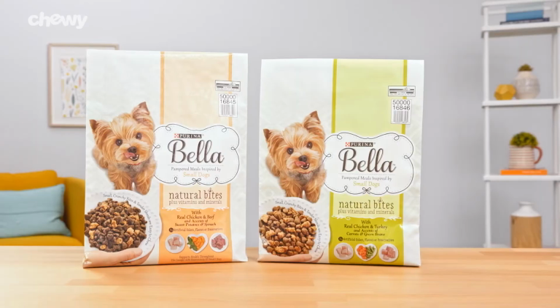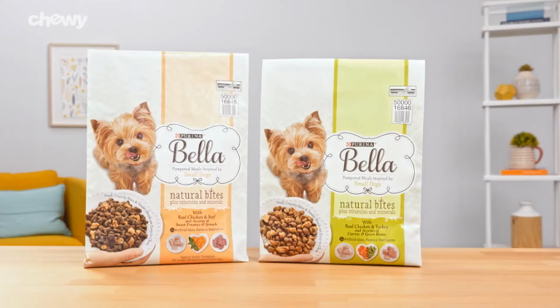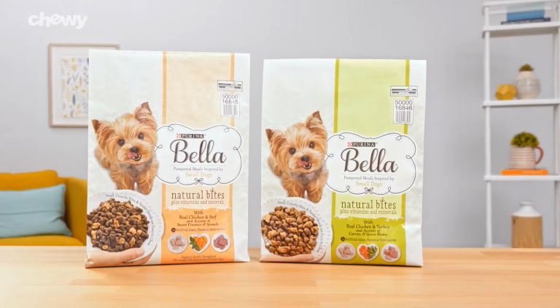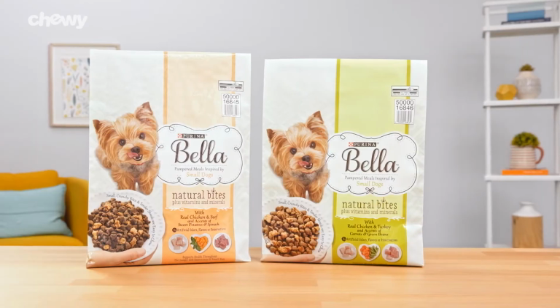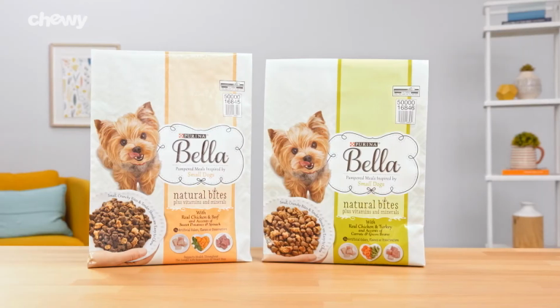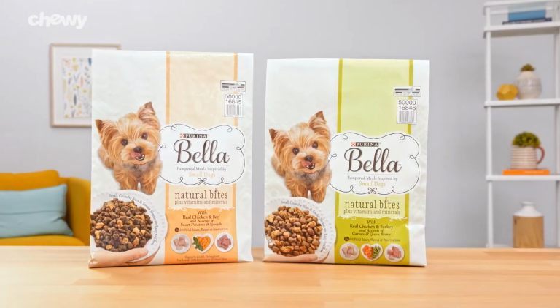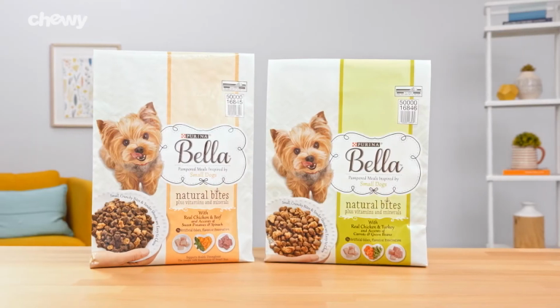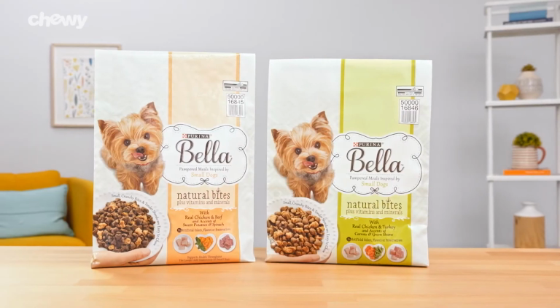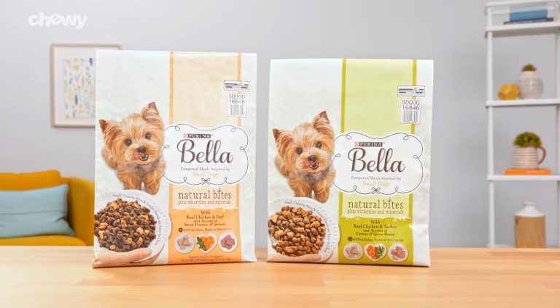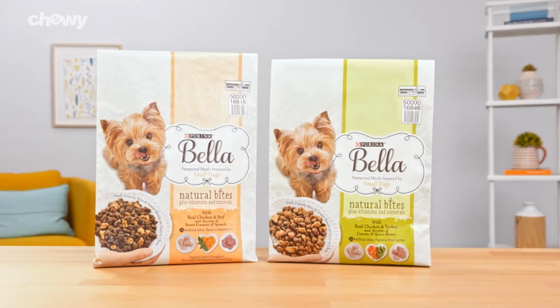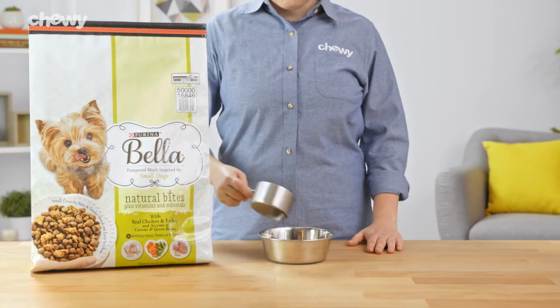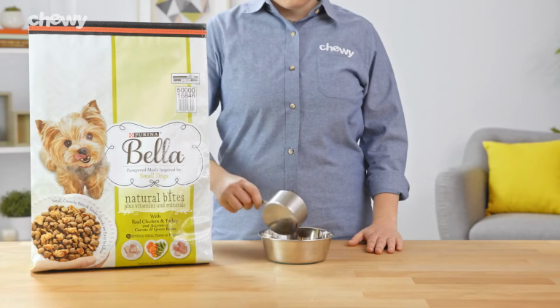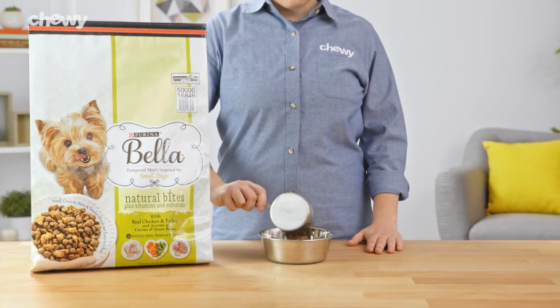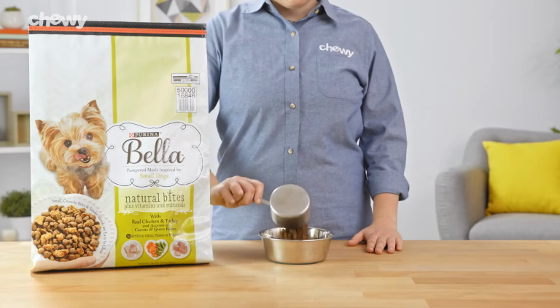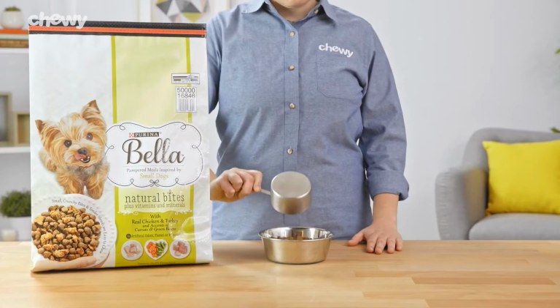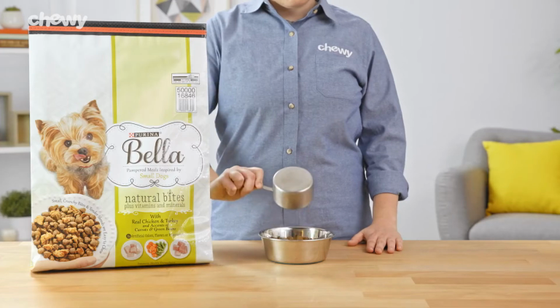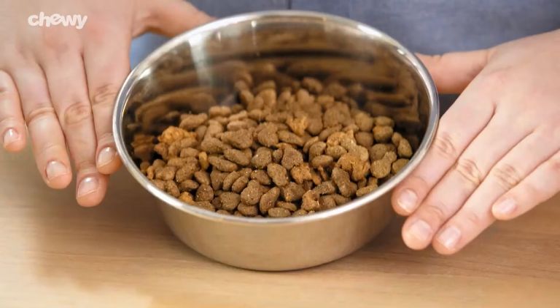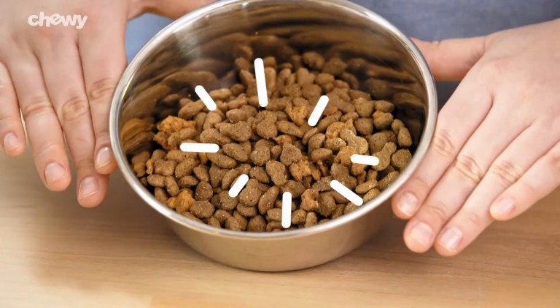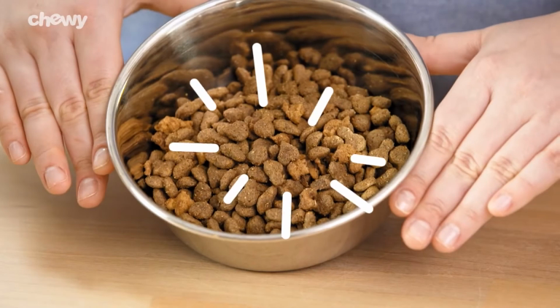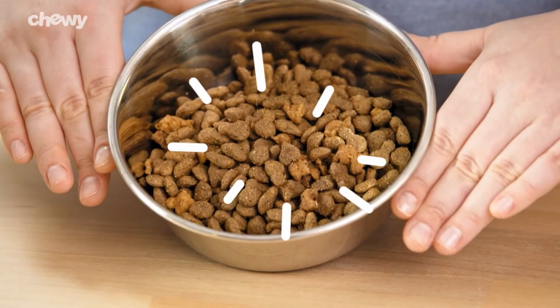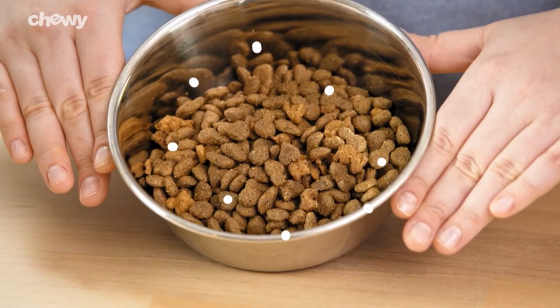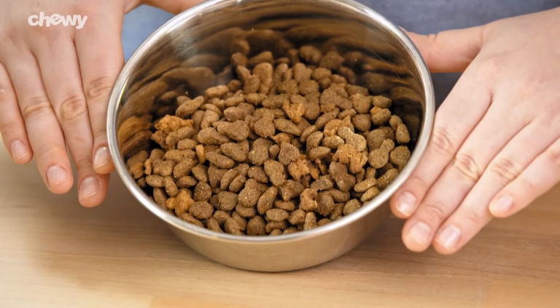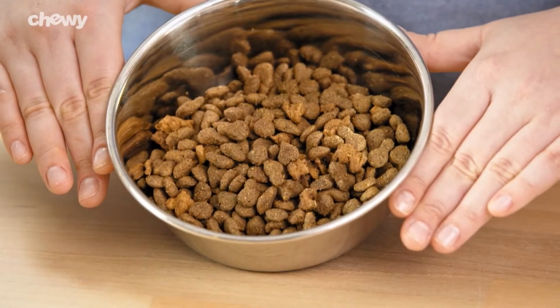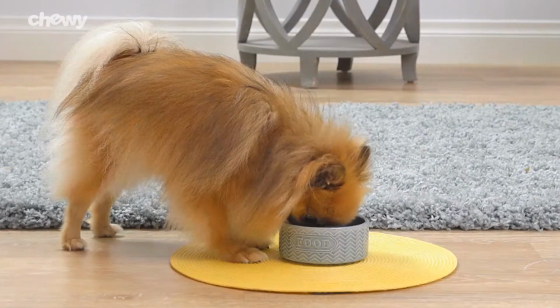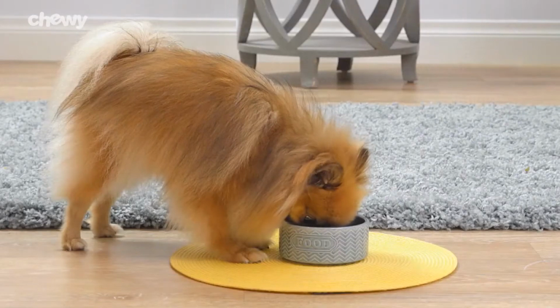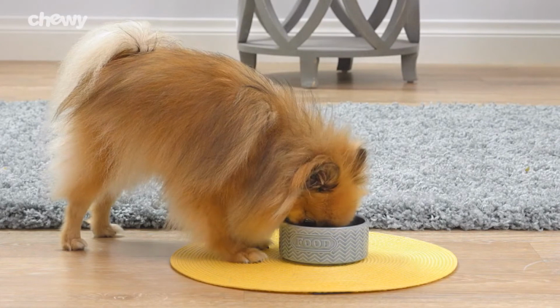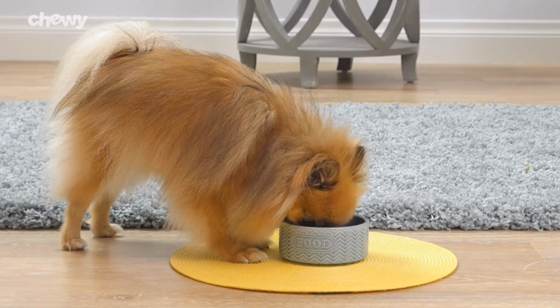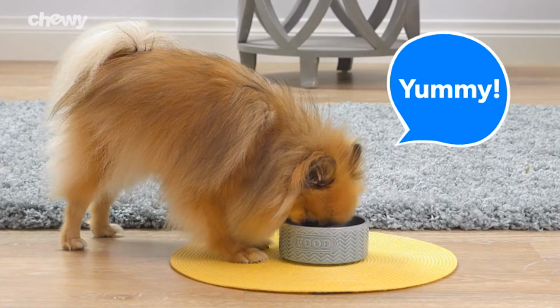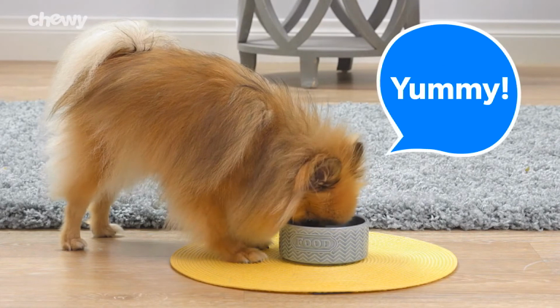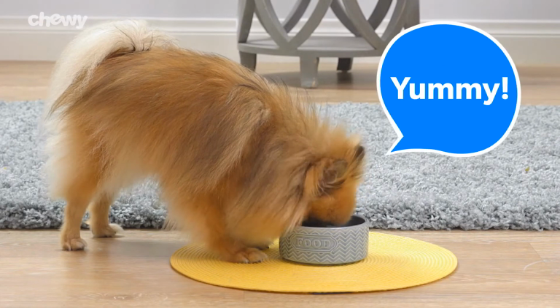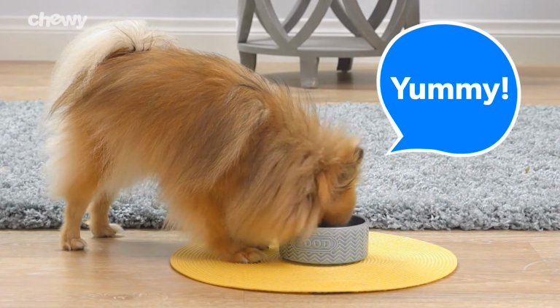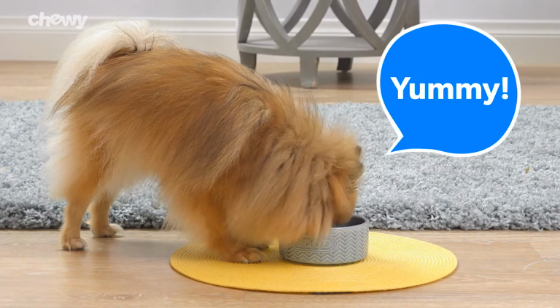Purina Bella Natural Bites dry food features a nutrient-dense formula made of crunchy kibble and meaty shreds.